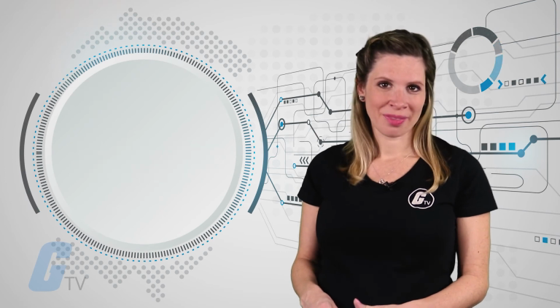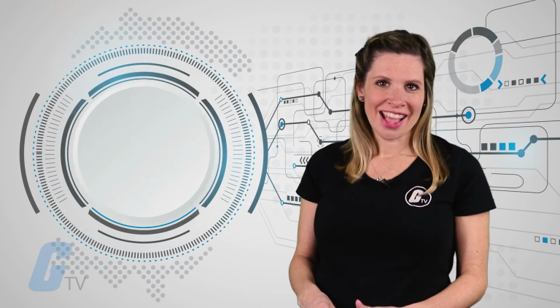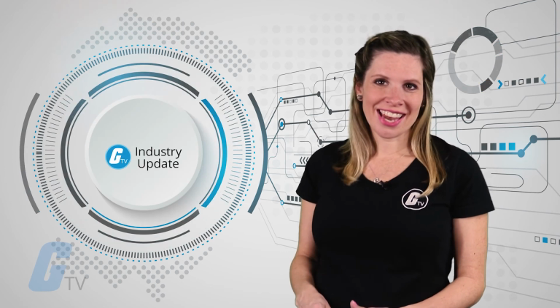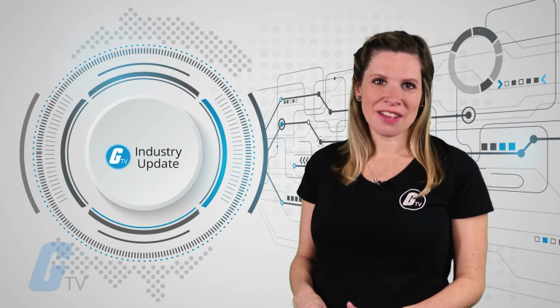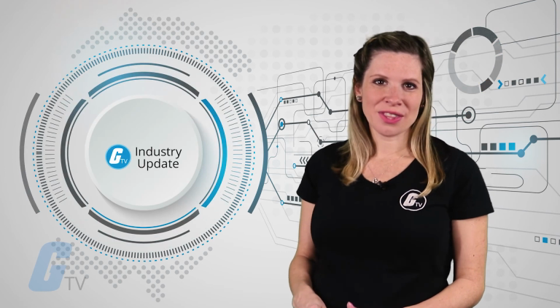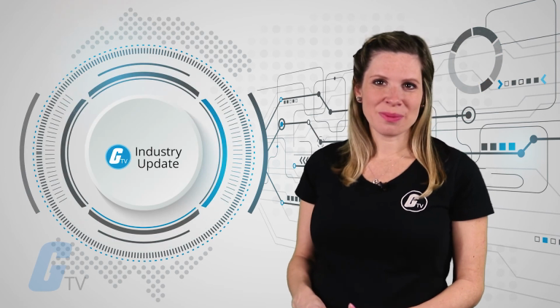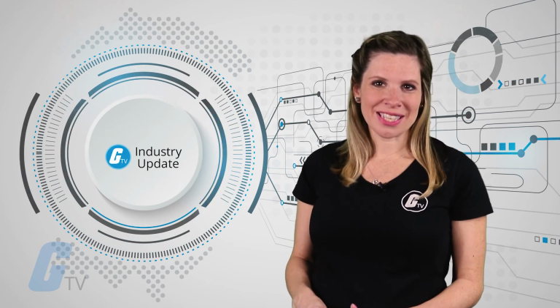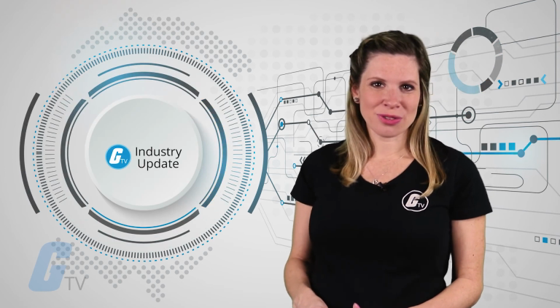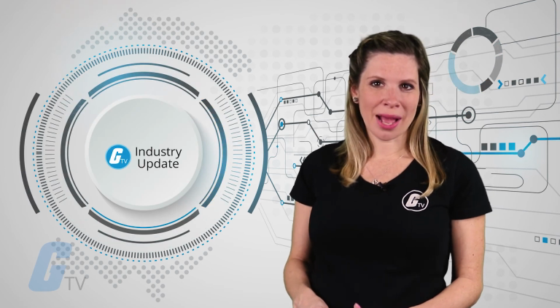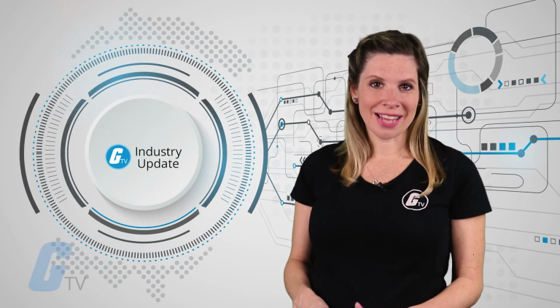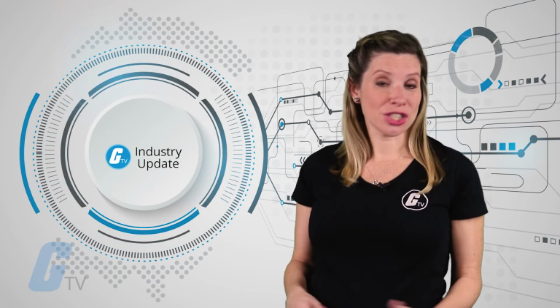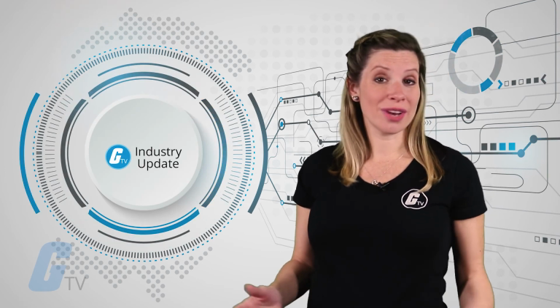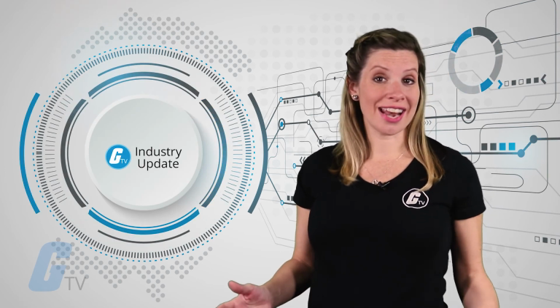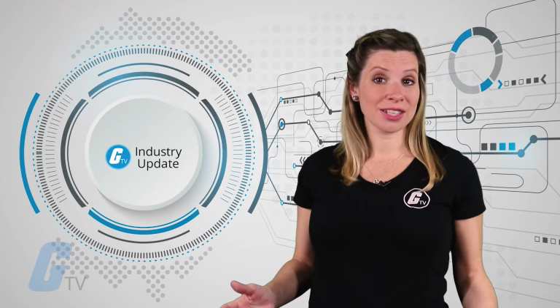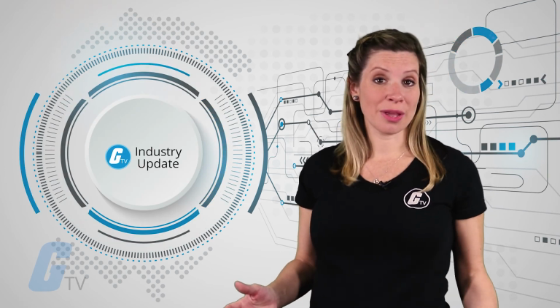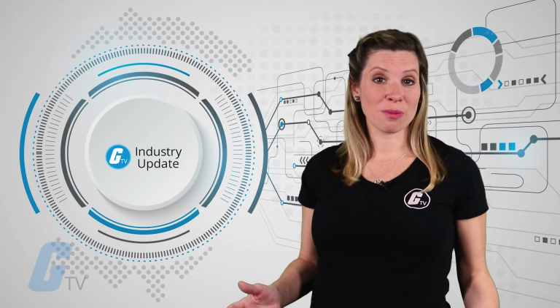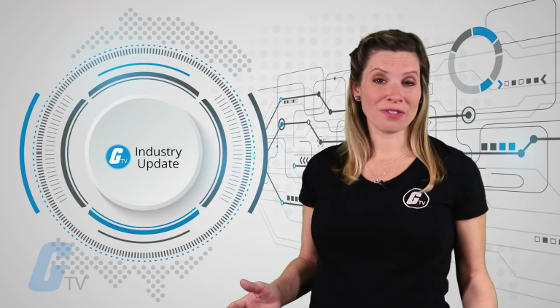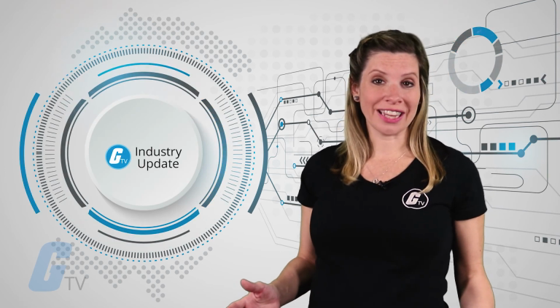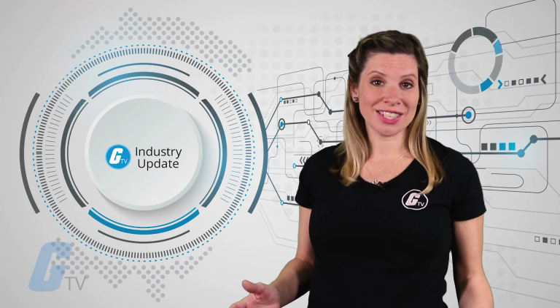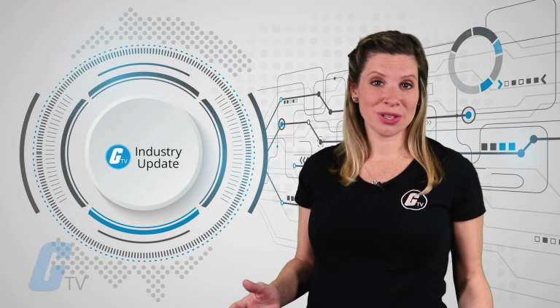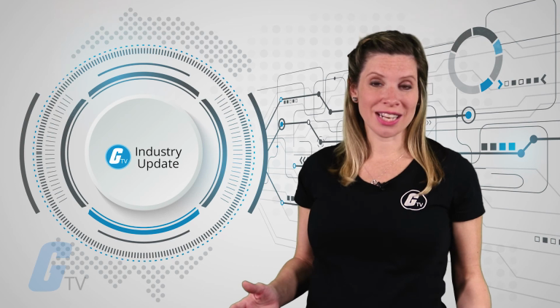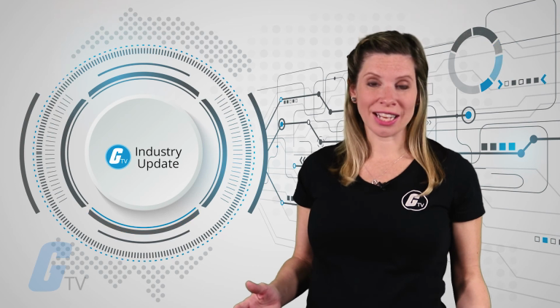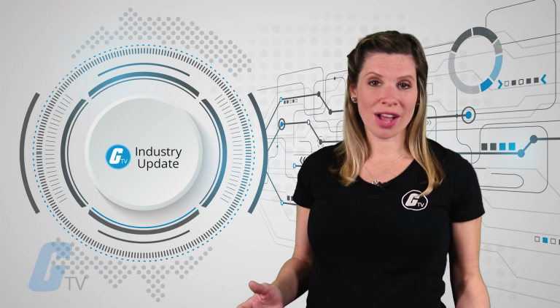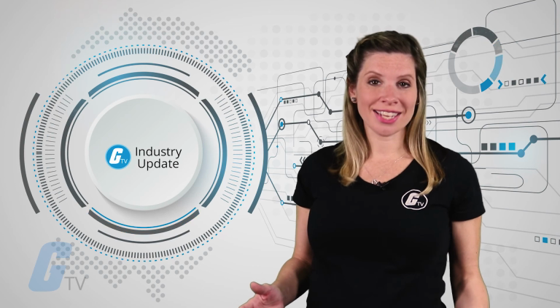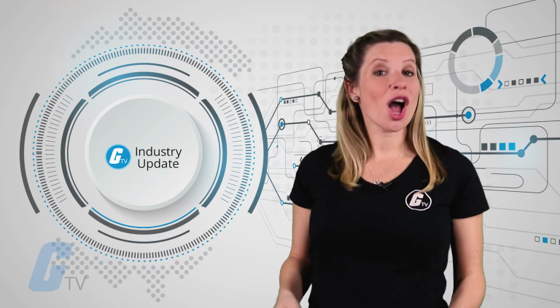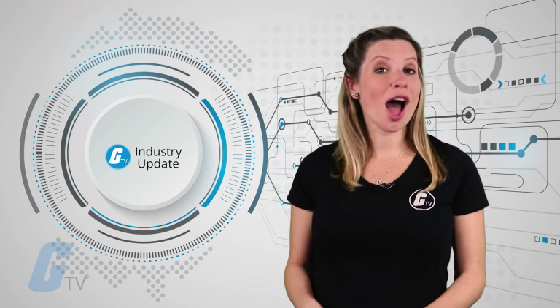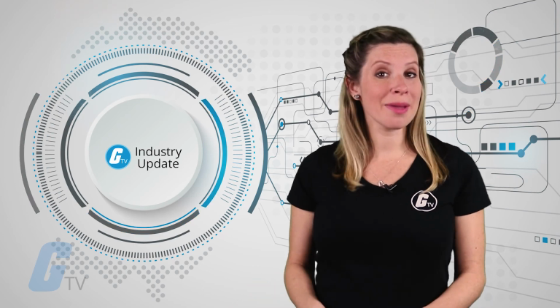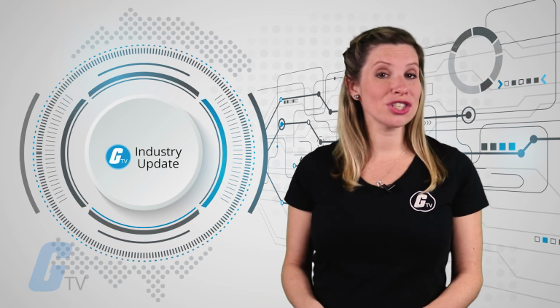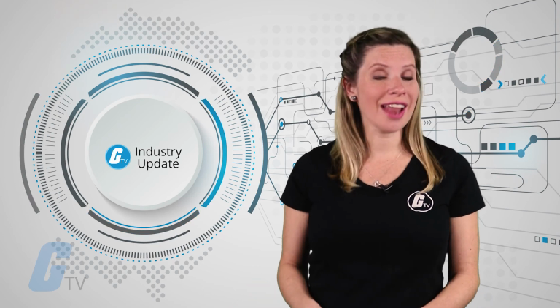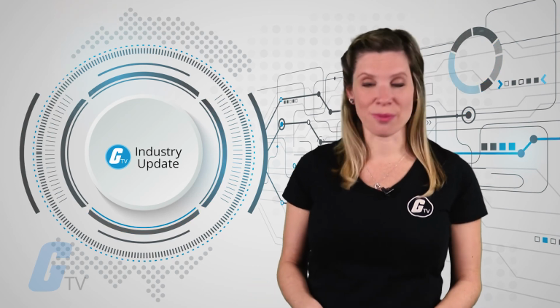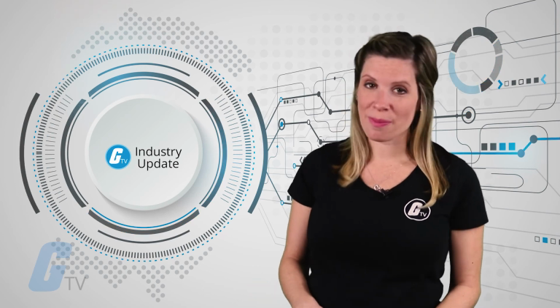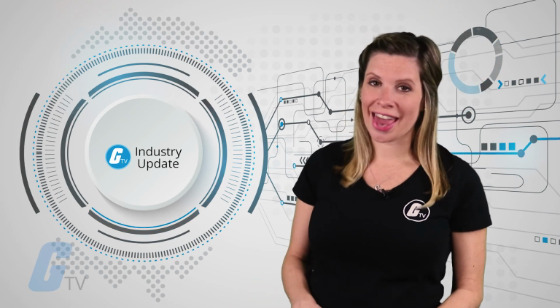That is it for this week's industry update. Stay tuned next week for more of the latest news in electronics, automation, and robotics.